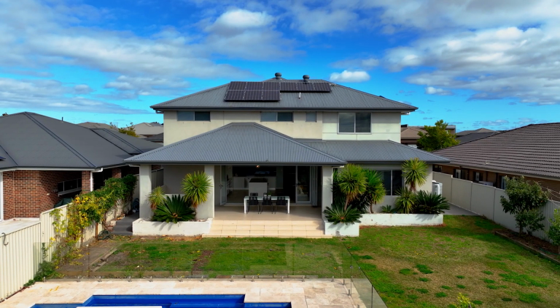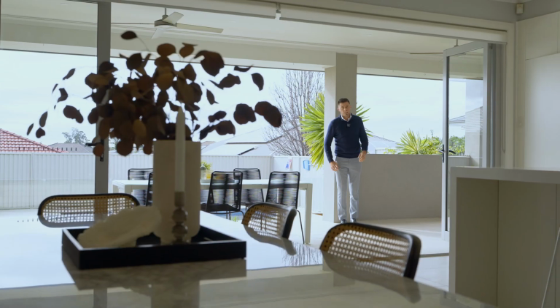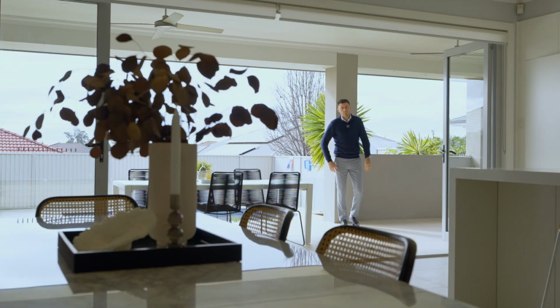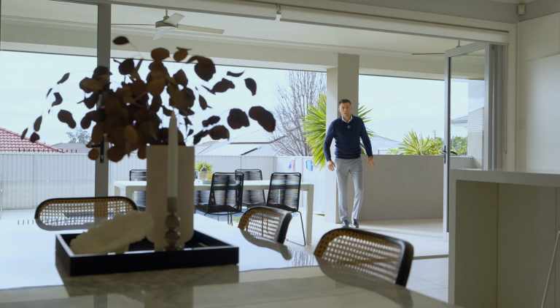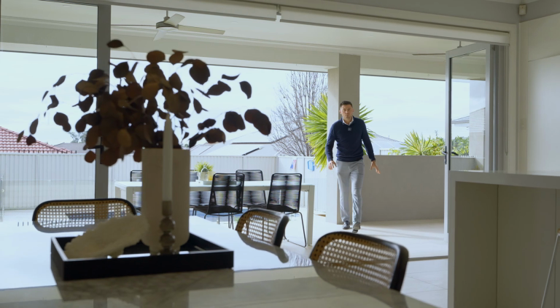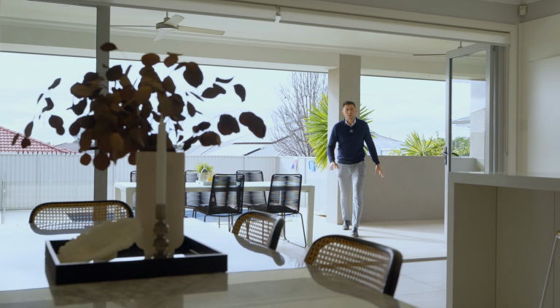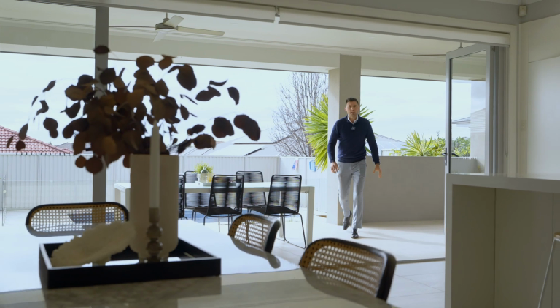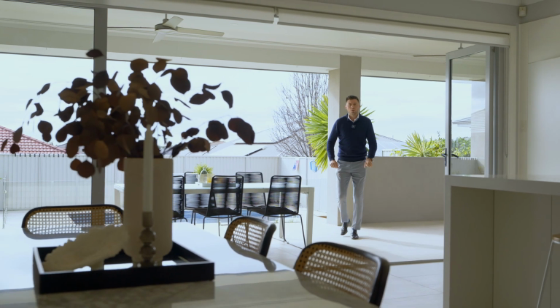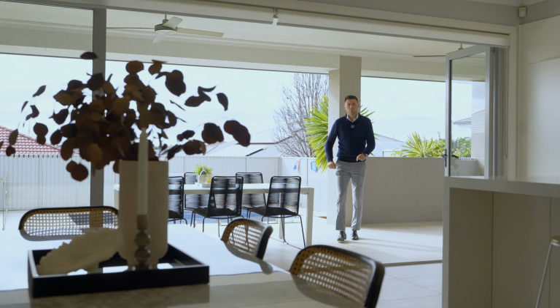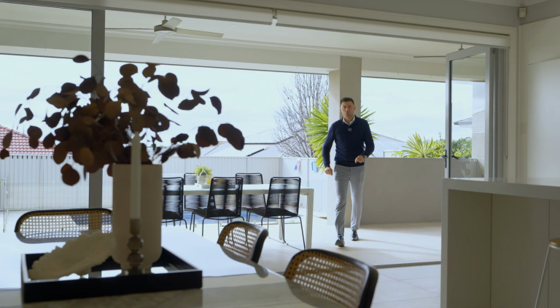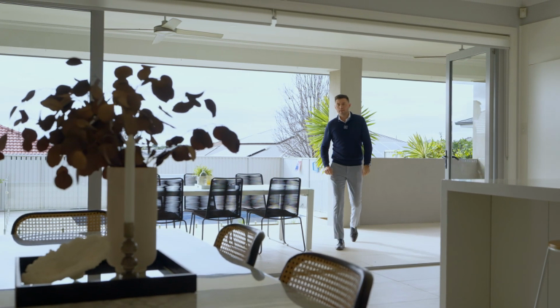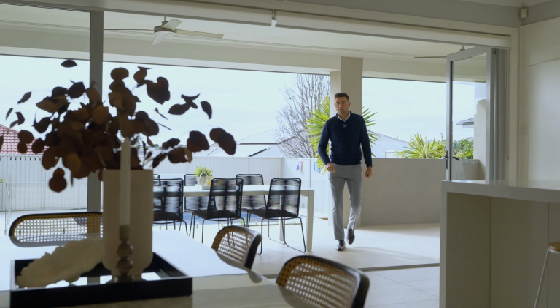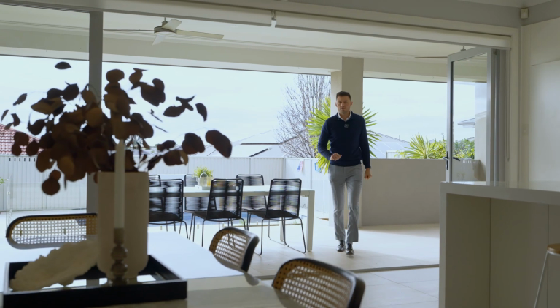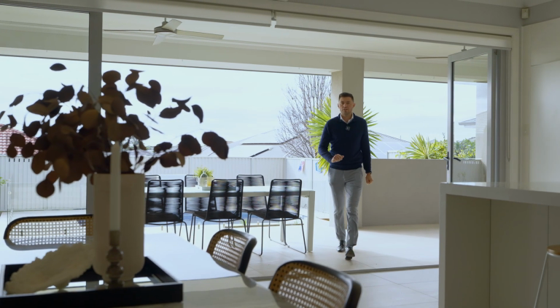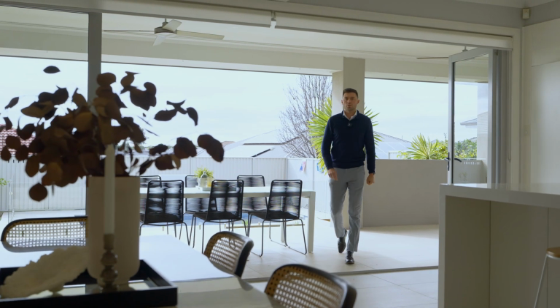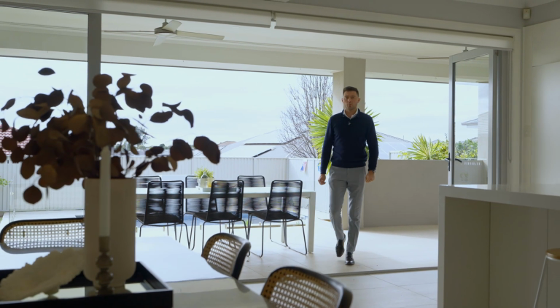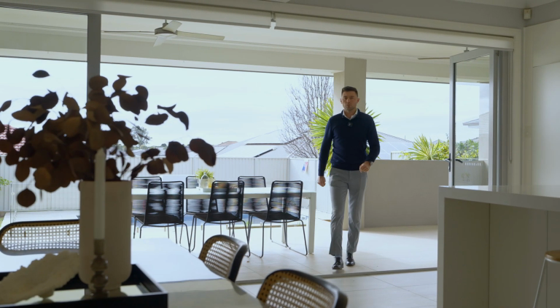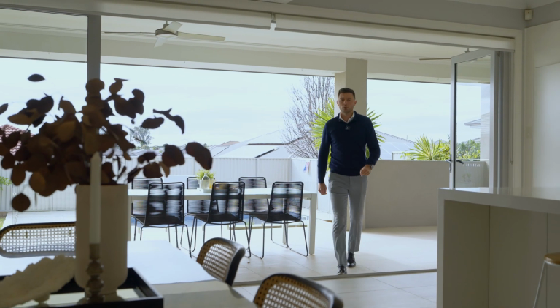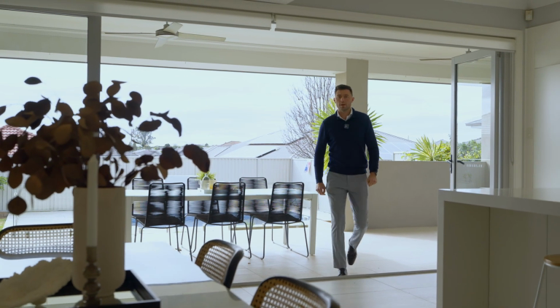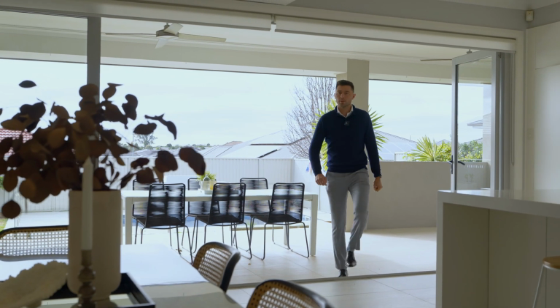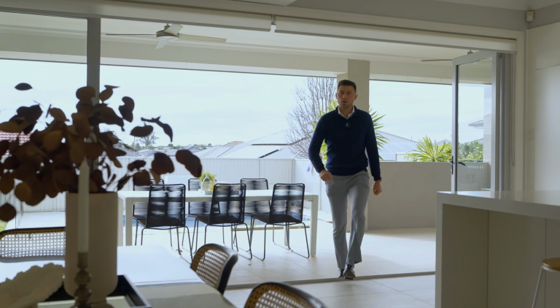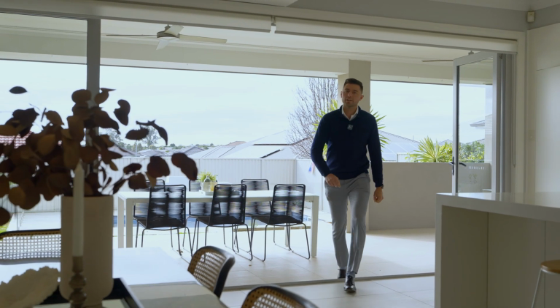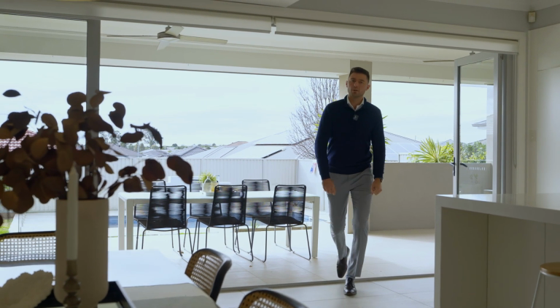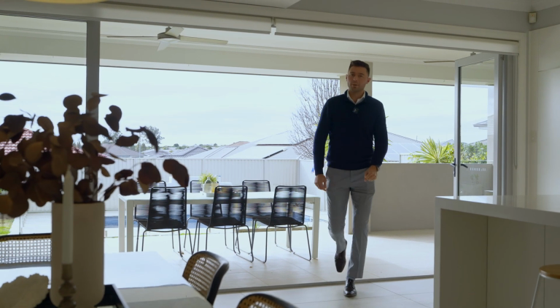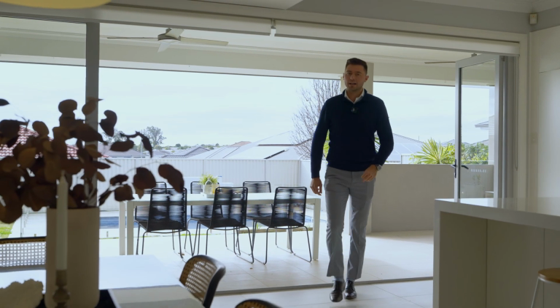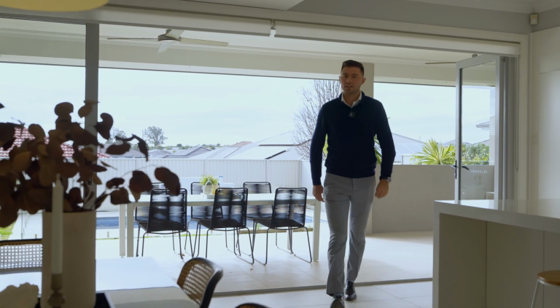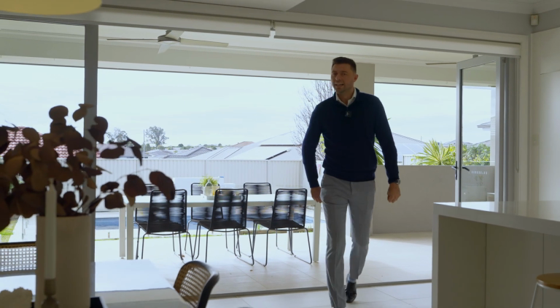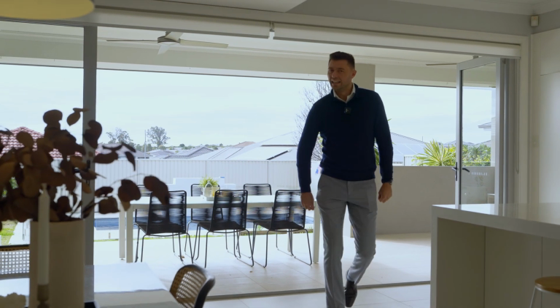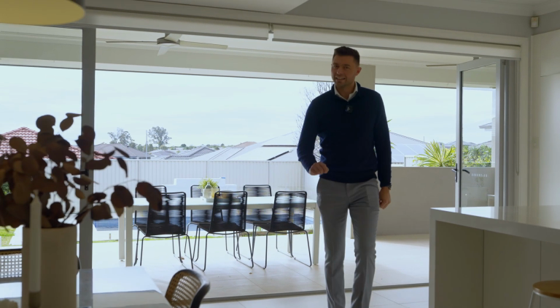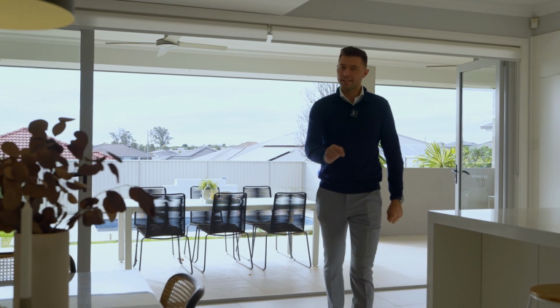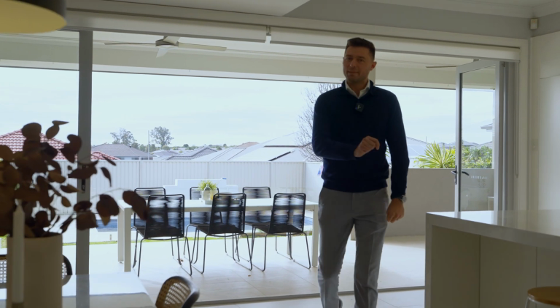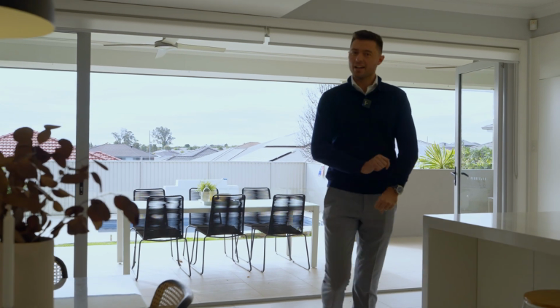This large family home is situated on a 622 square meter block in Oram Park. Let's step inside.